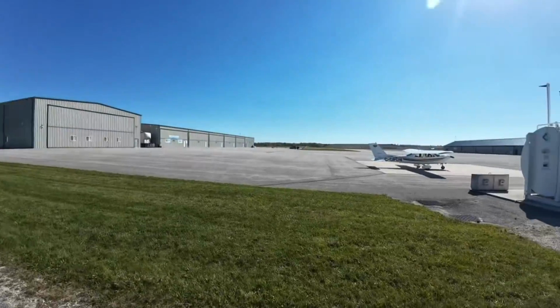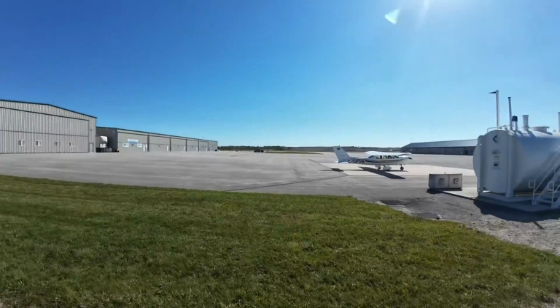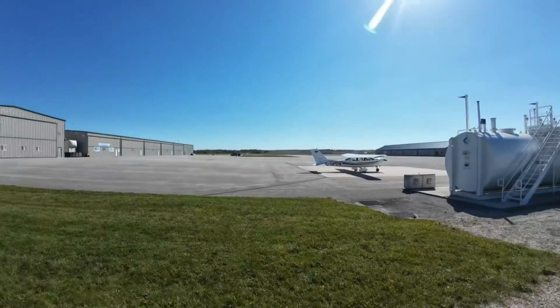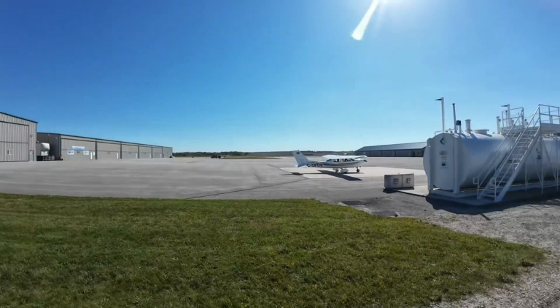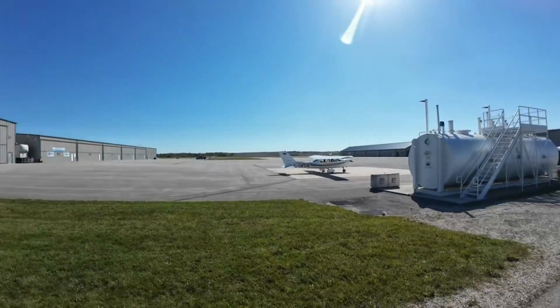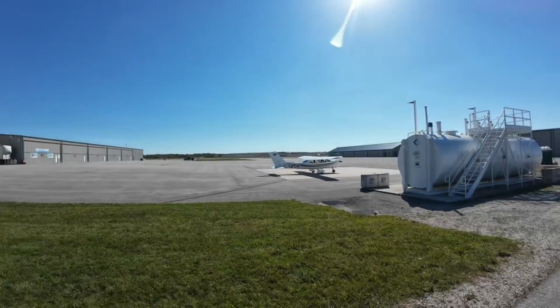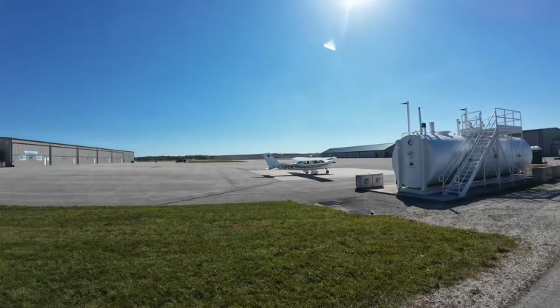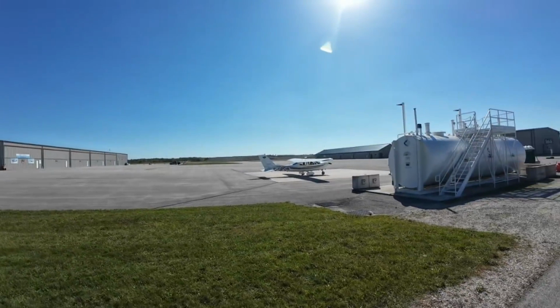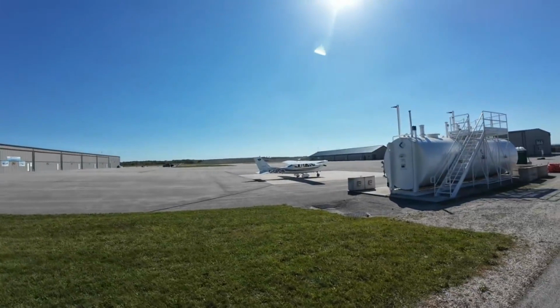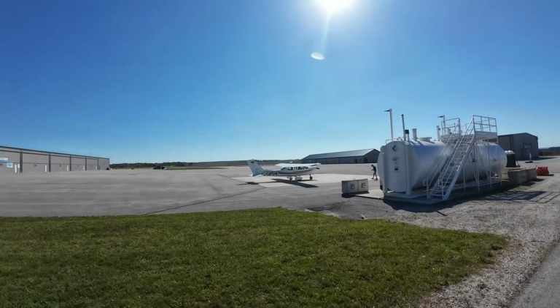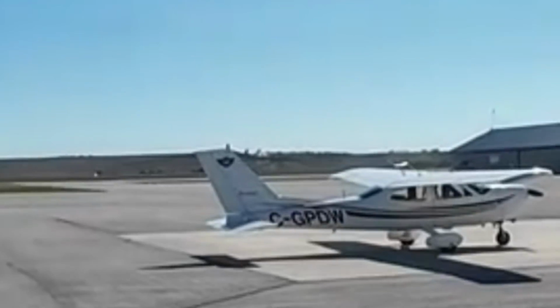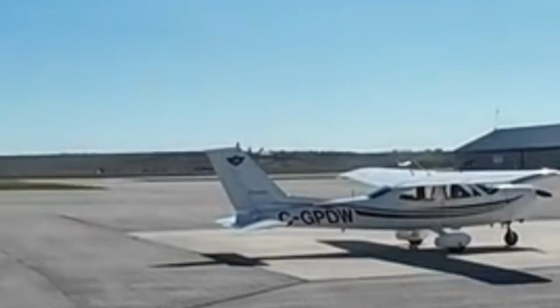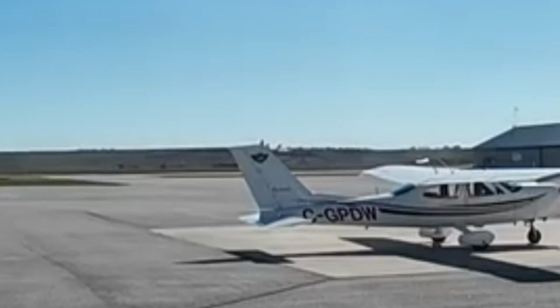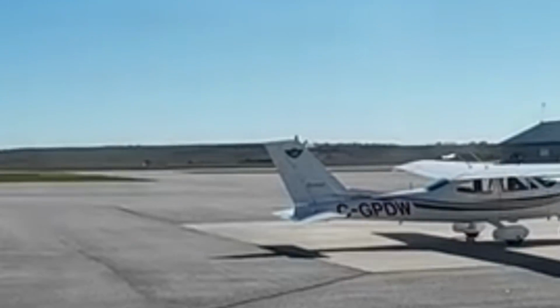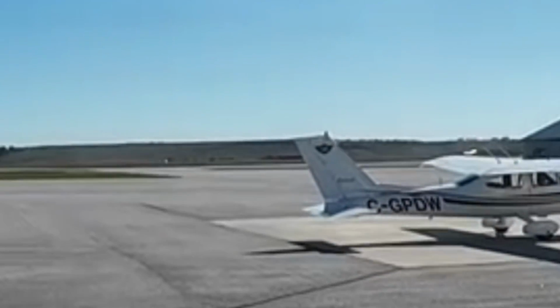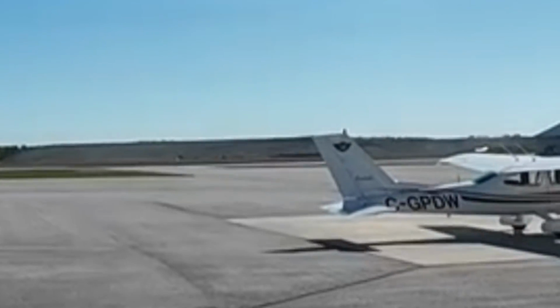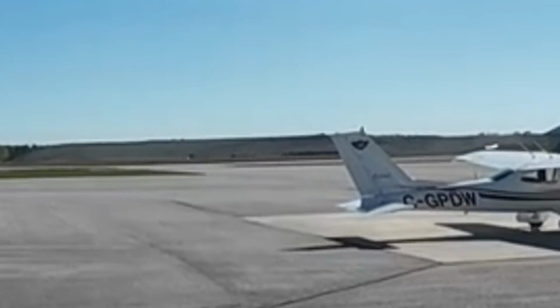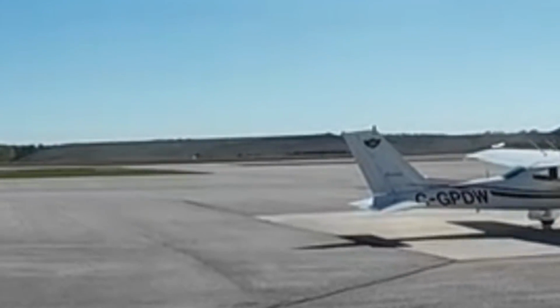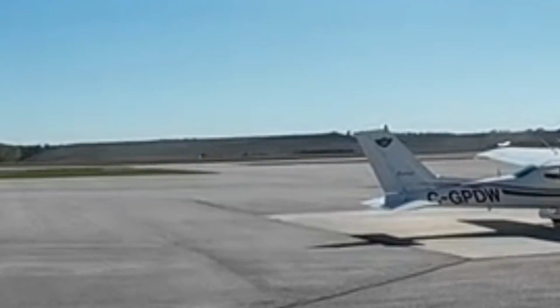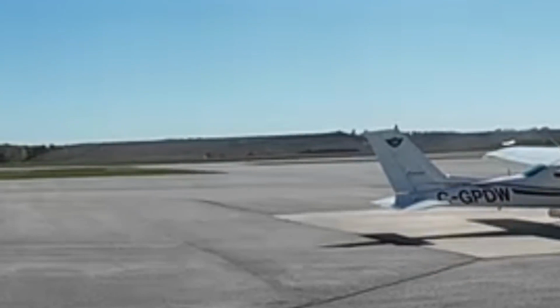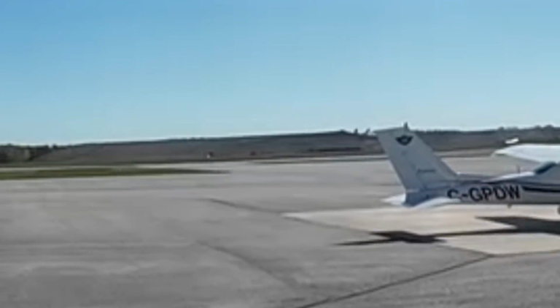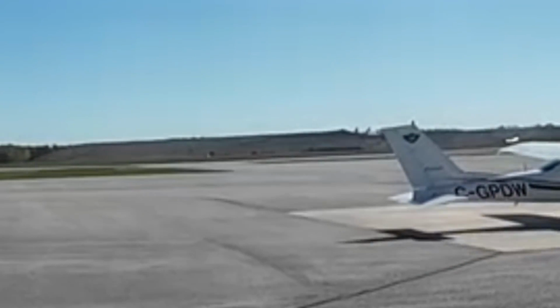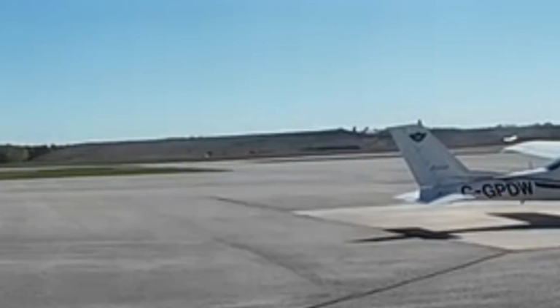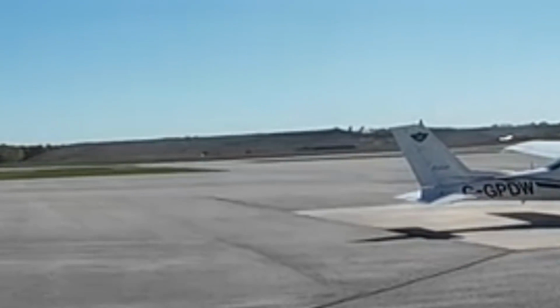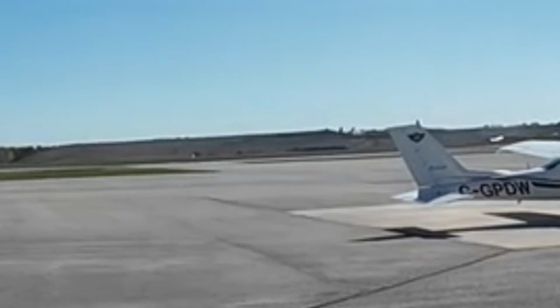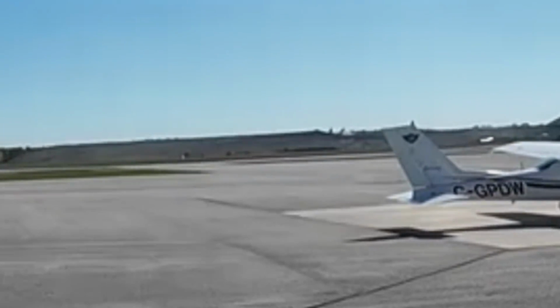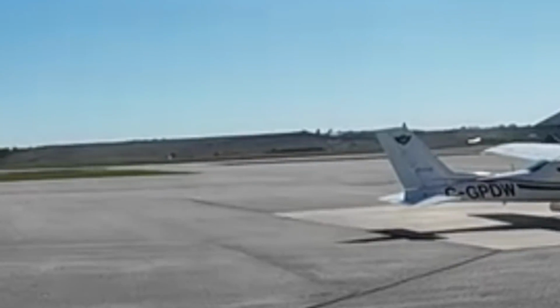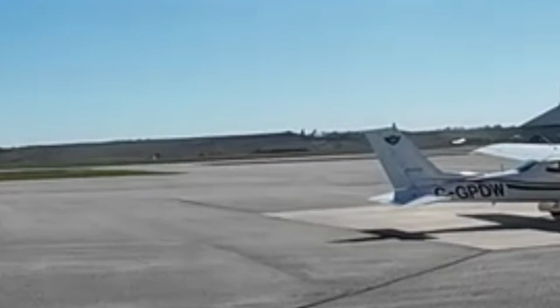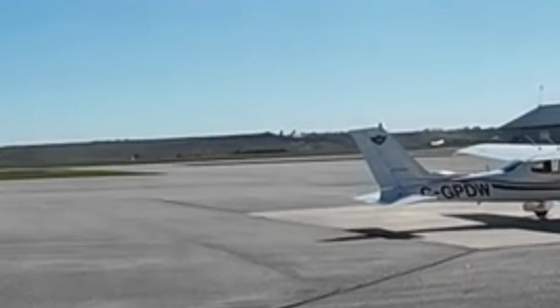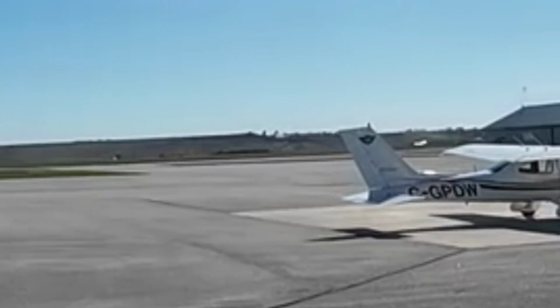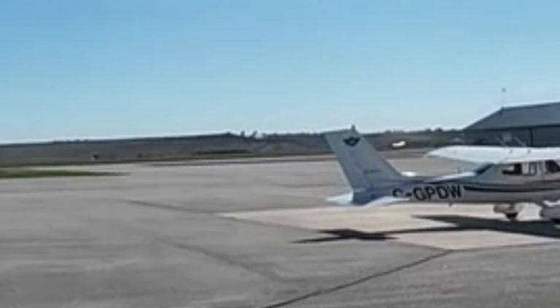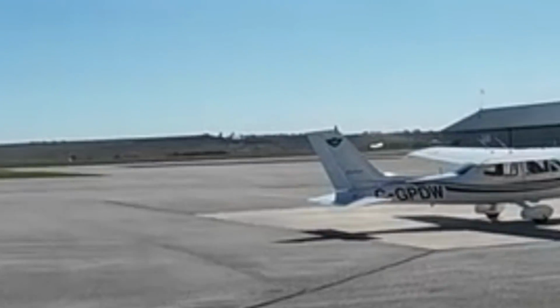All that dirt way over there — that's from the subway construction in Toronto. I guess it's the Scarborough subway.